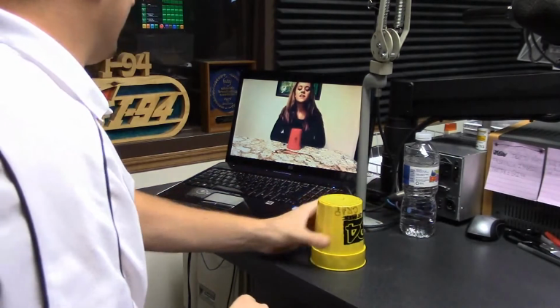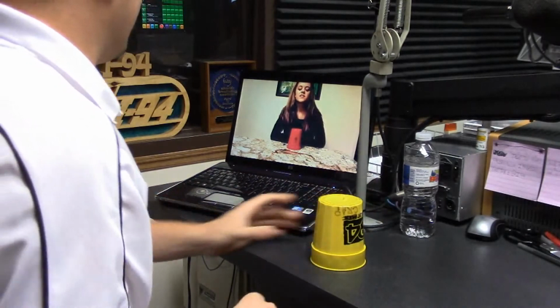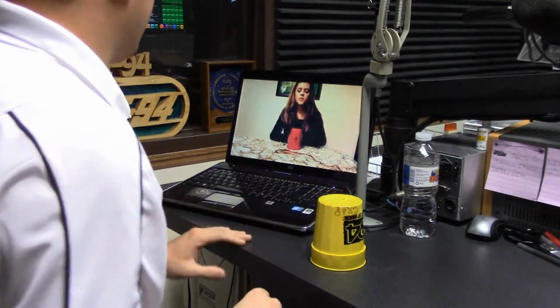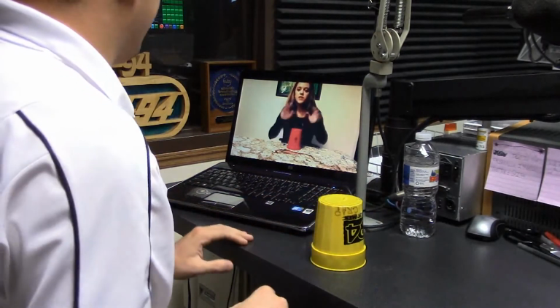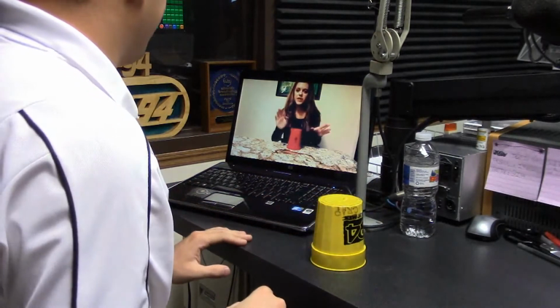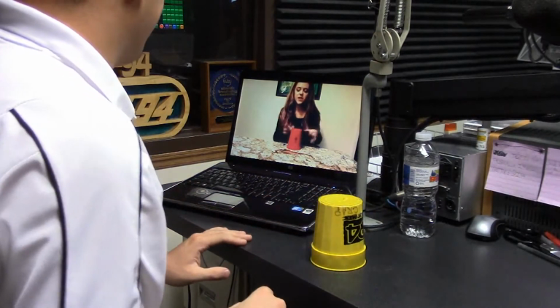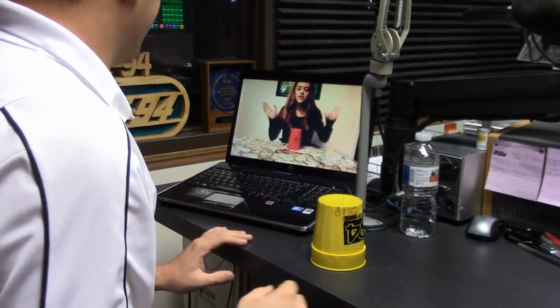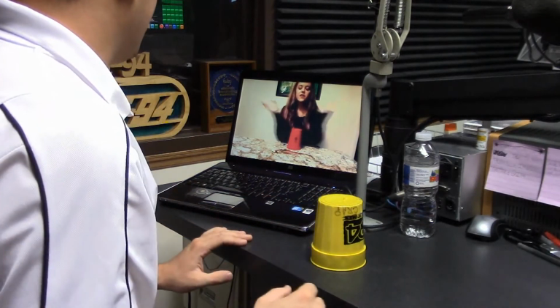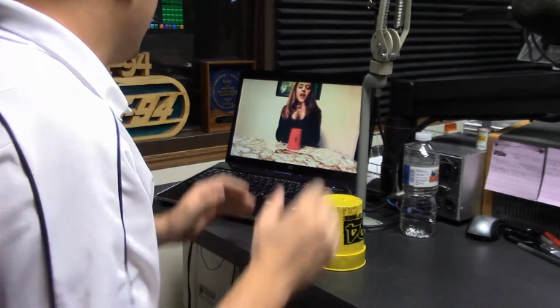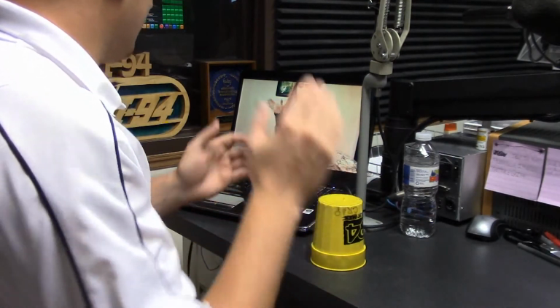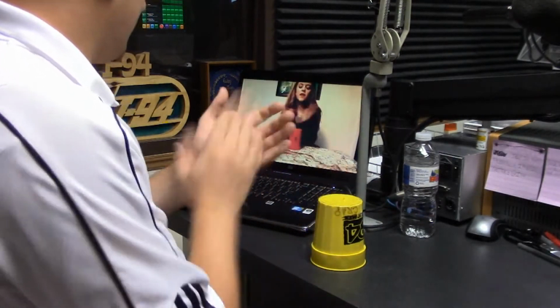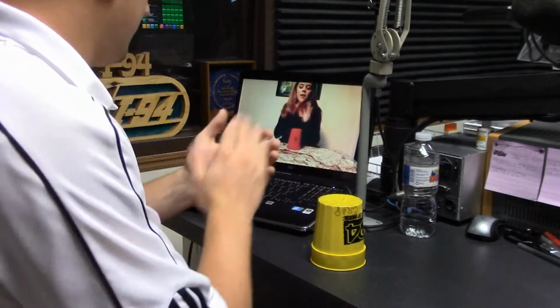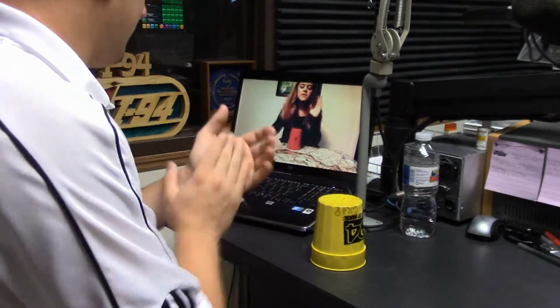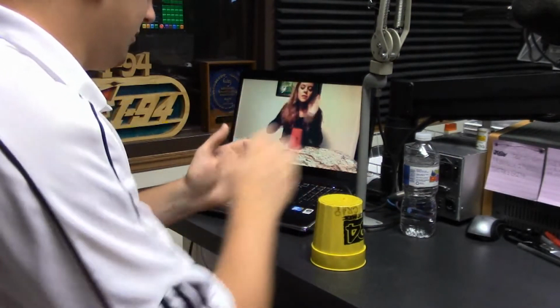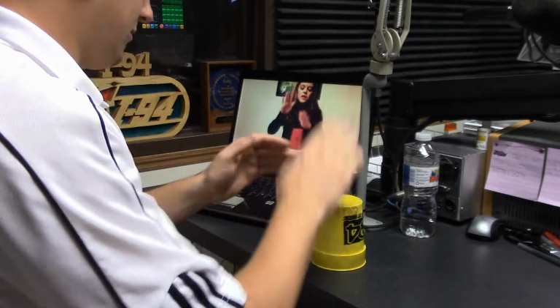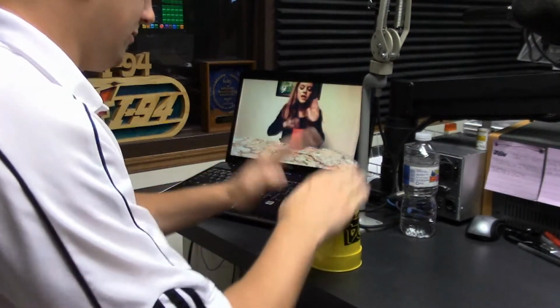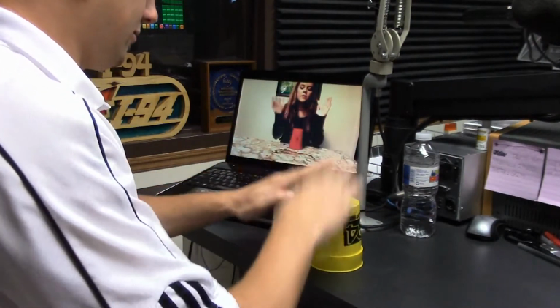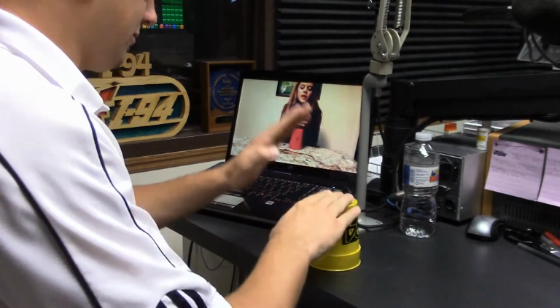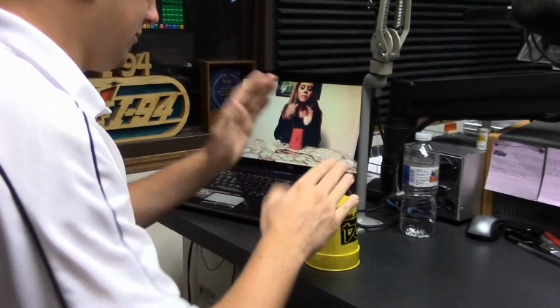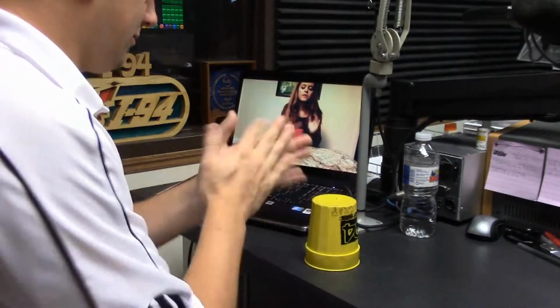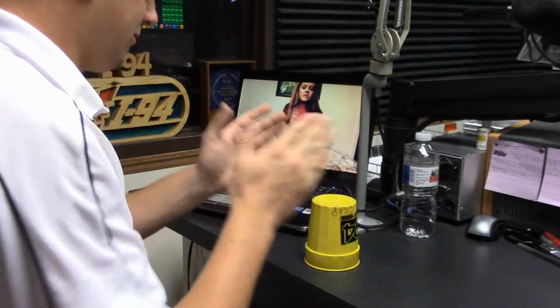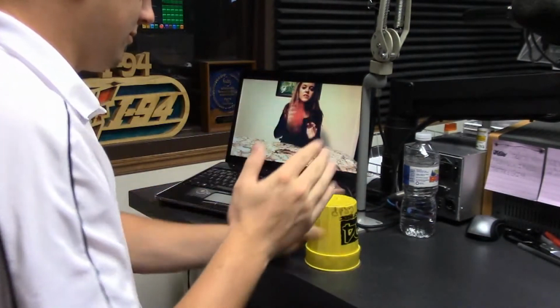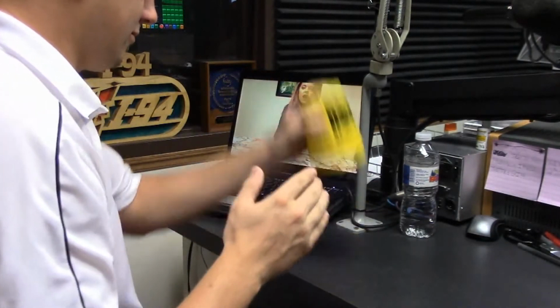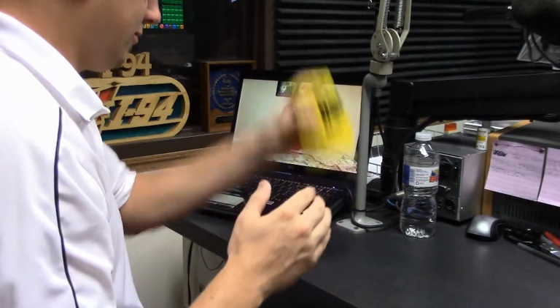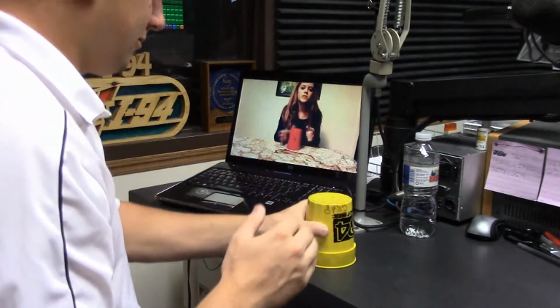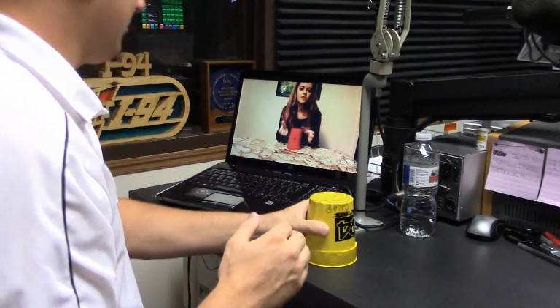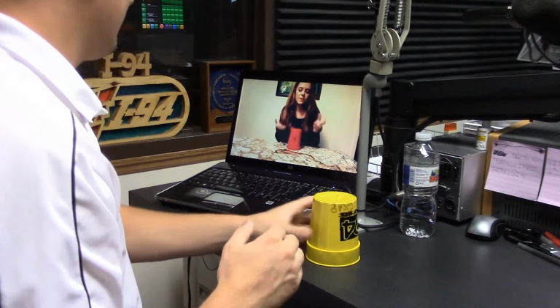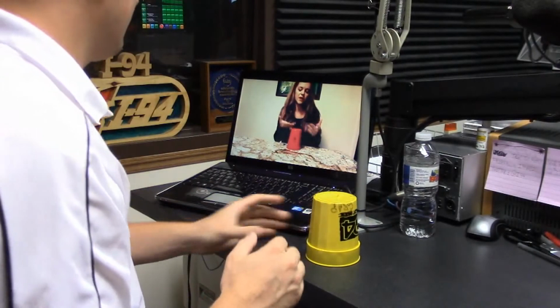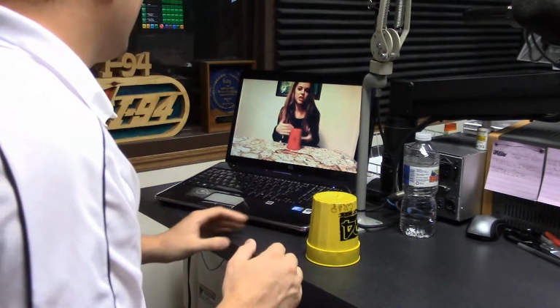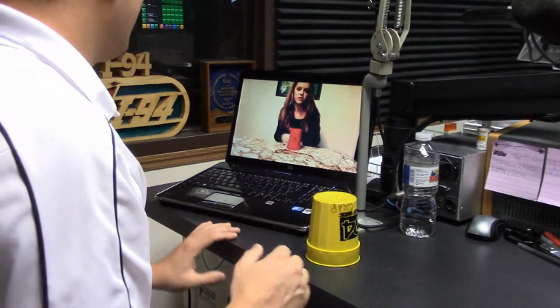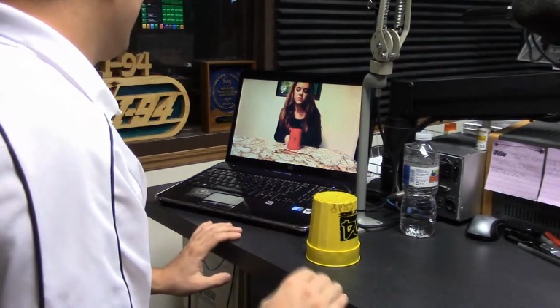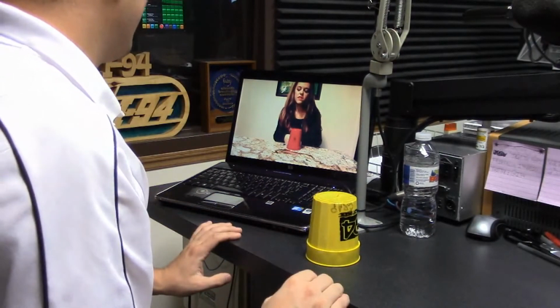And then, let's break it down. Clap, clap, clap, clap, clap, clap, lift, down. I don't know what I'm trying to lift it with.